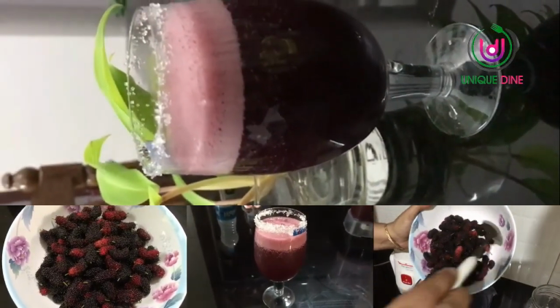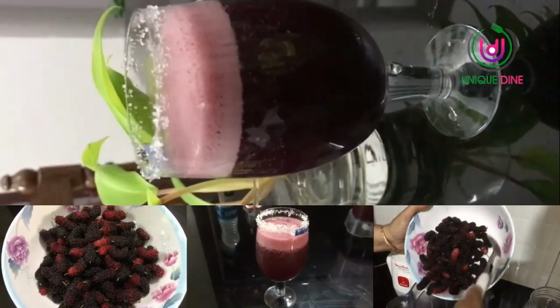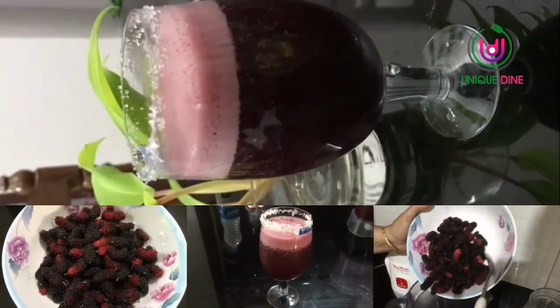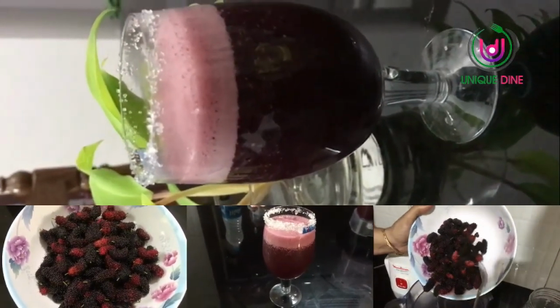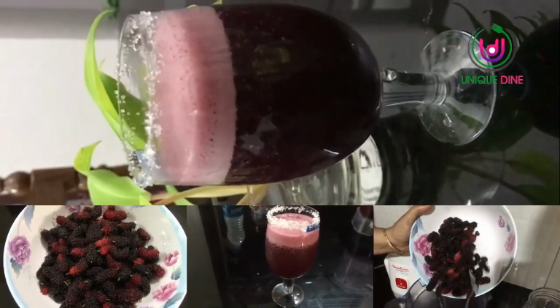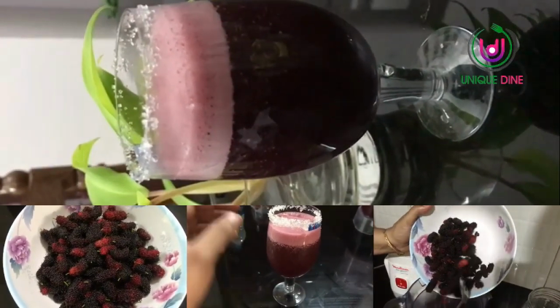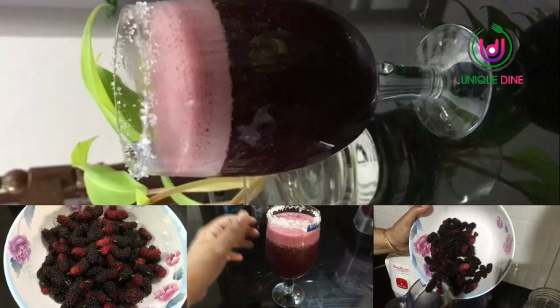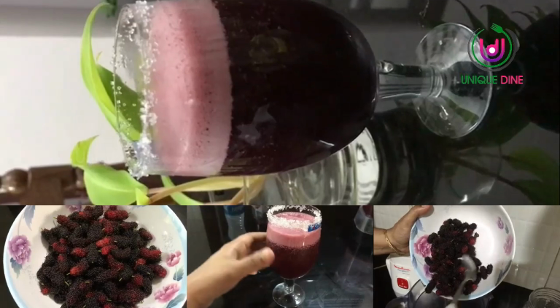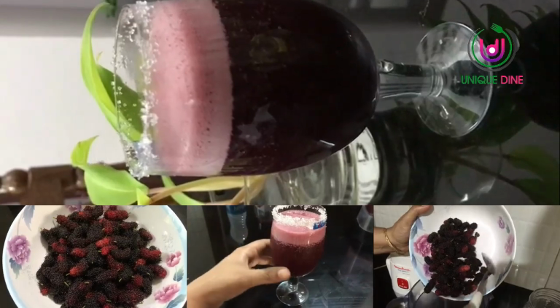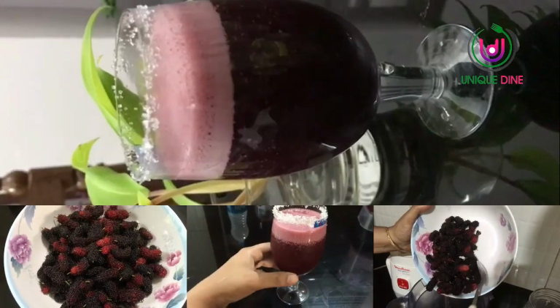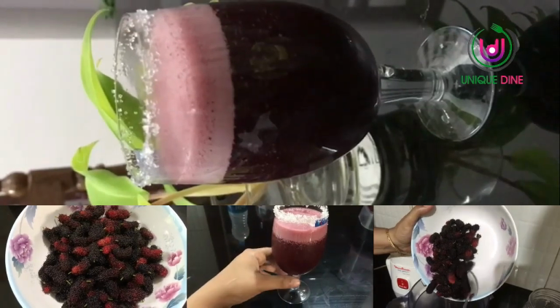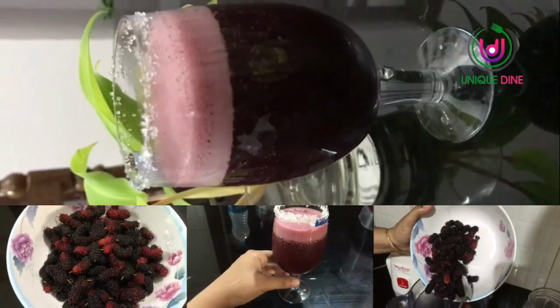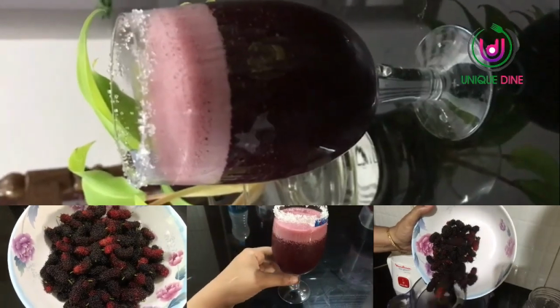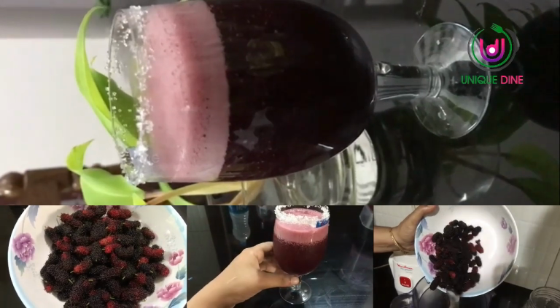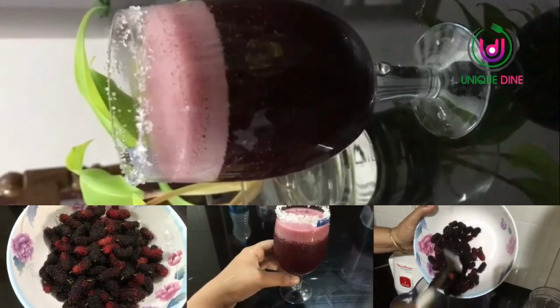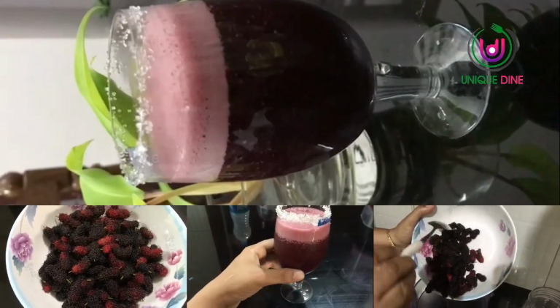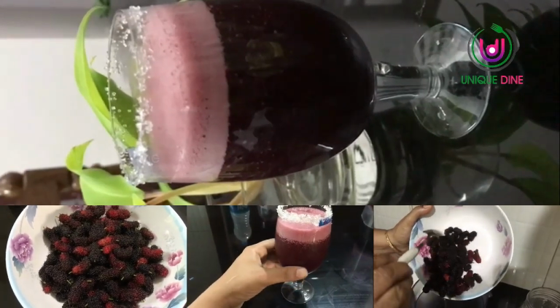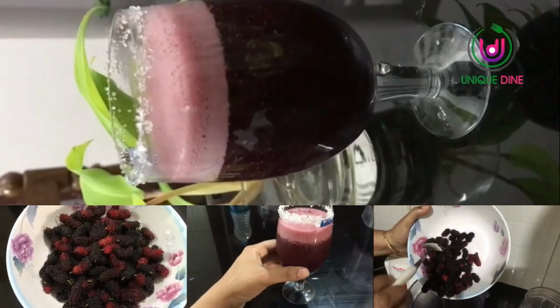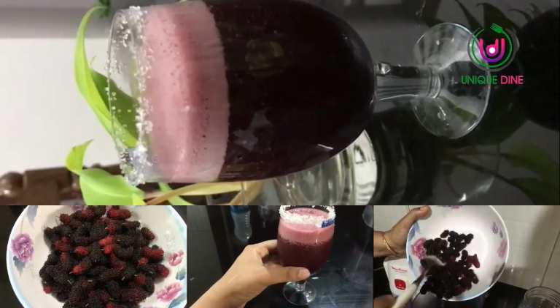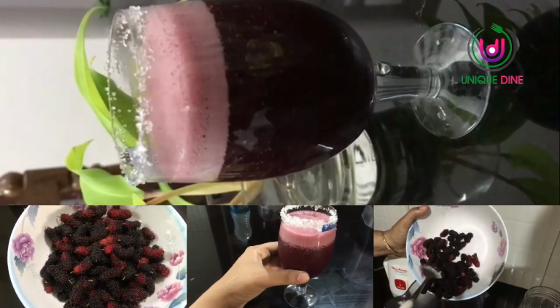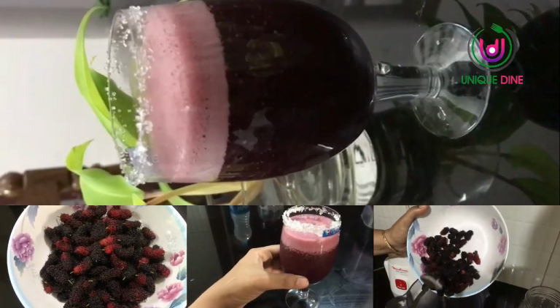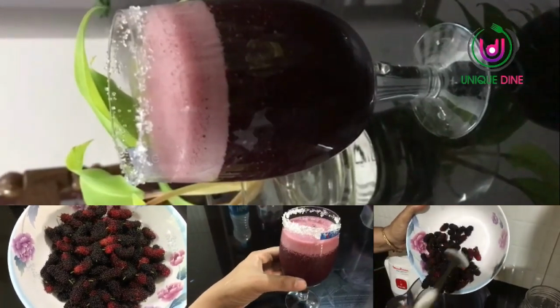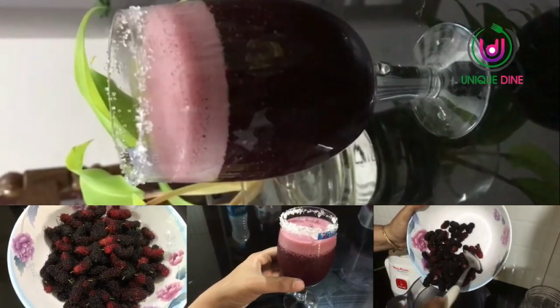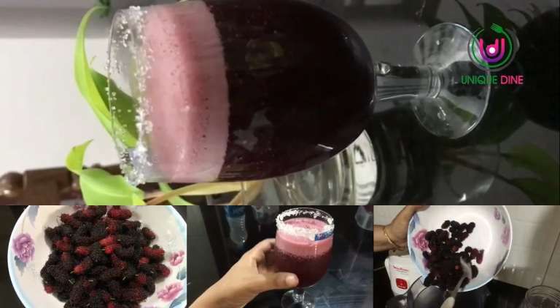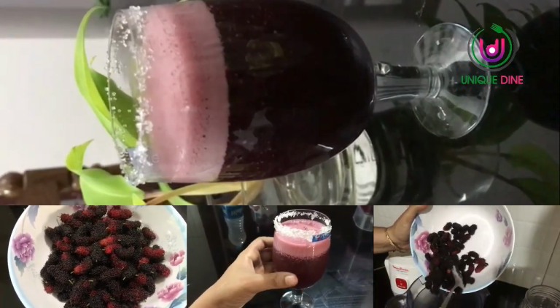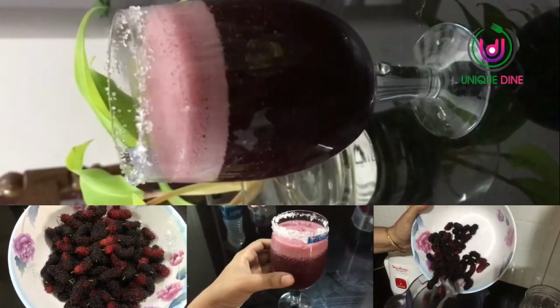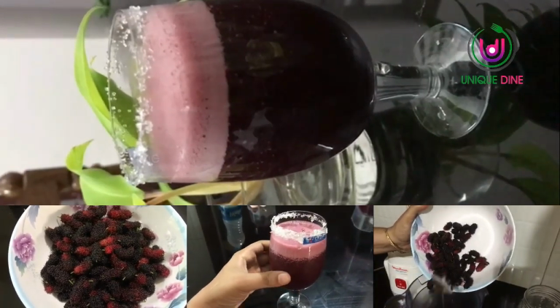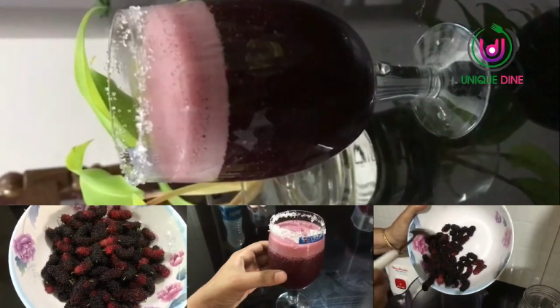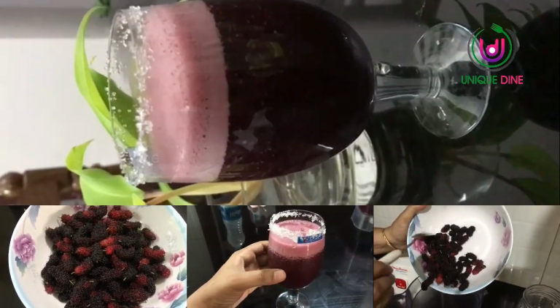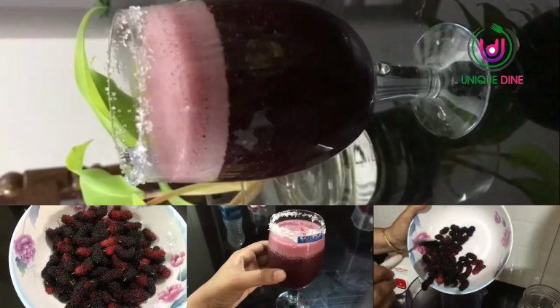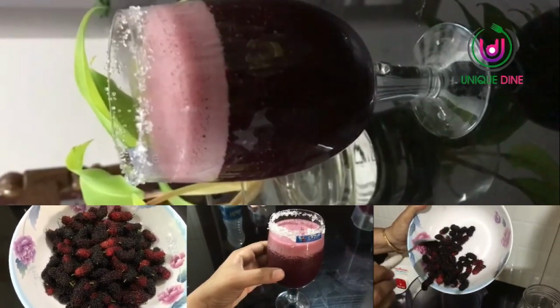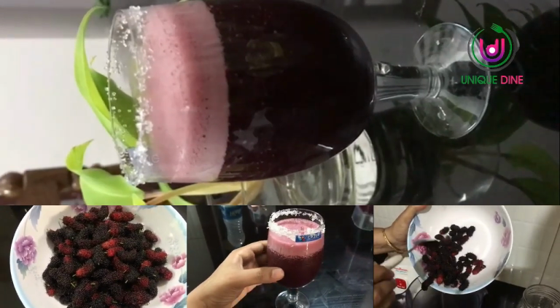This is calcium, protein, iron, vitamin C, fiber and antioxidants.